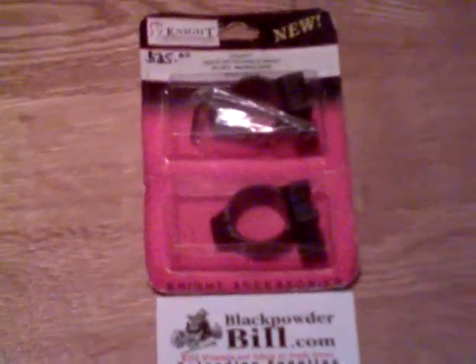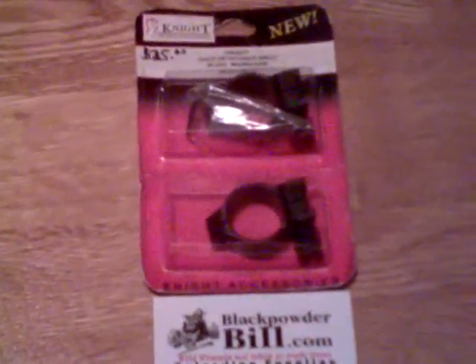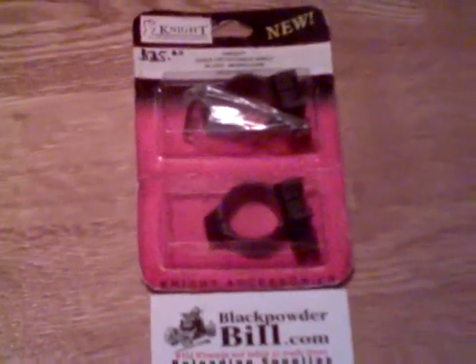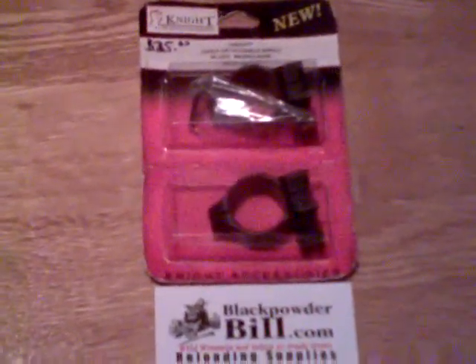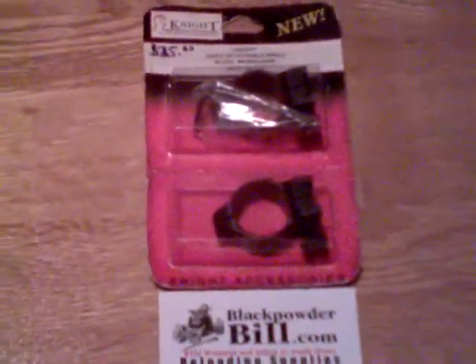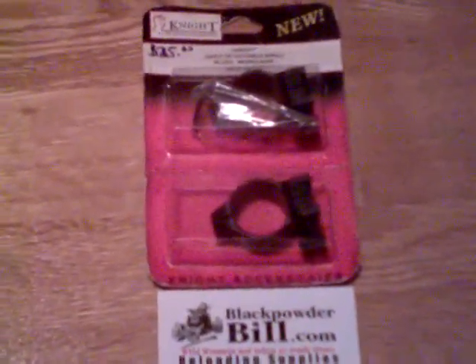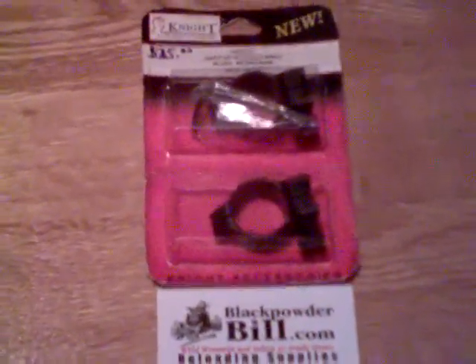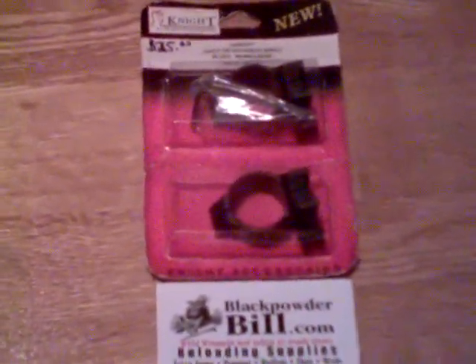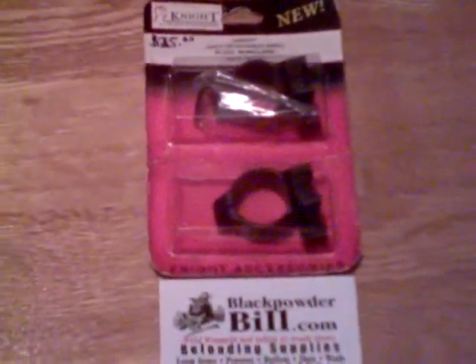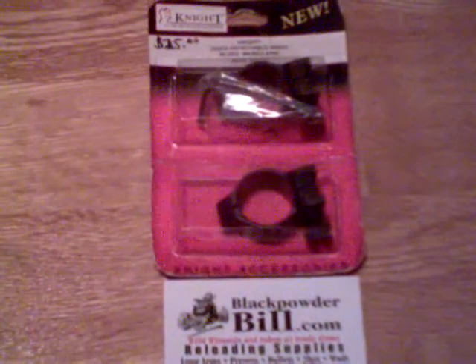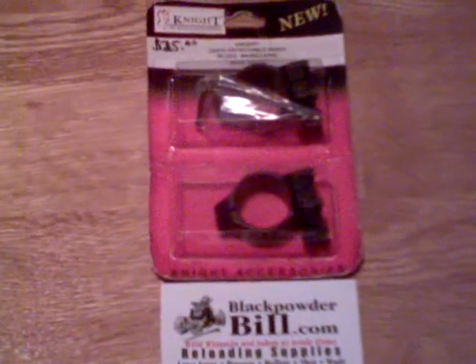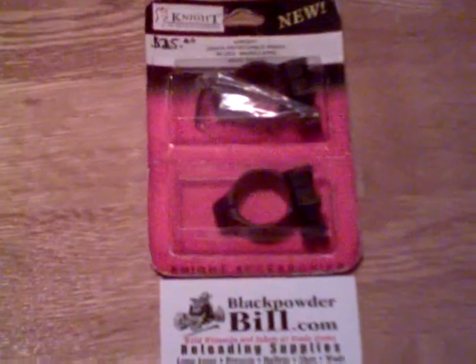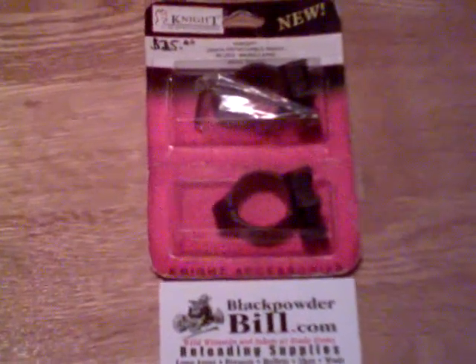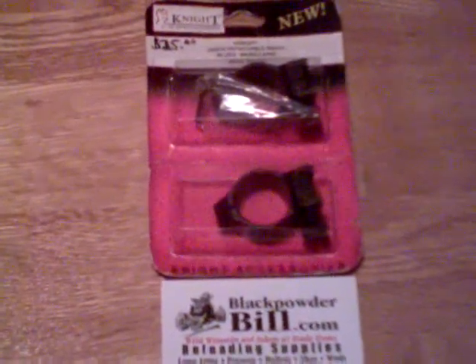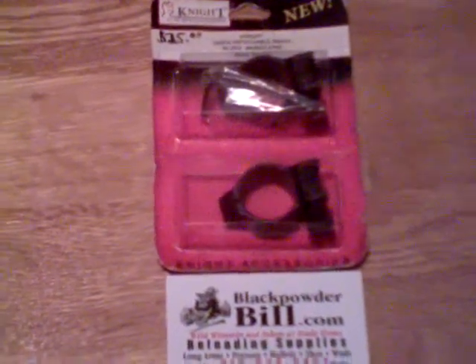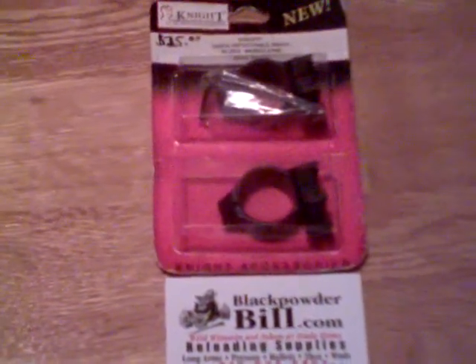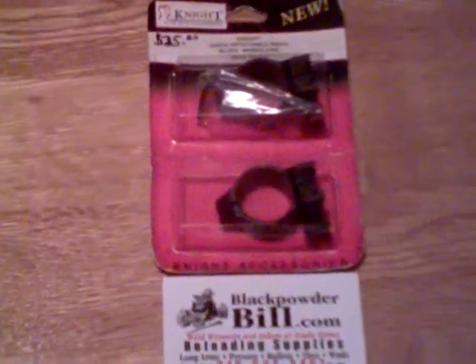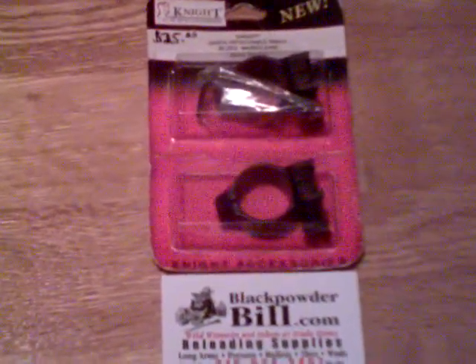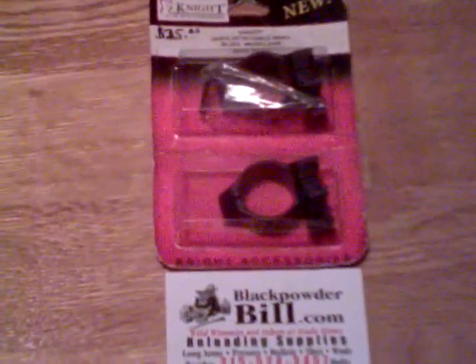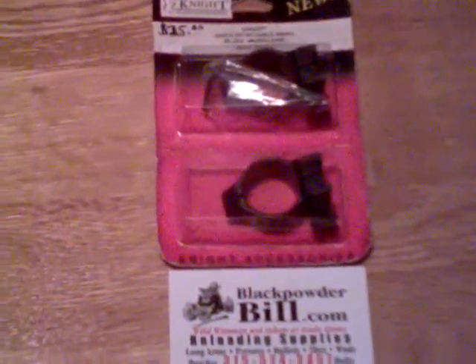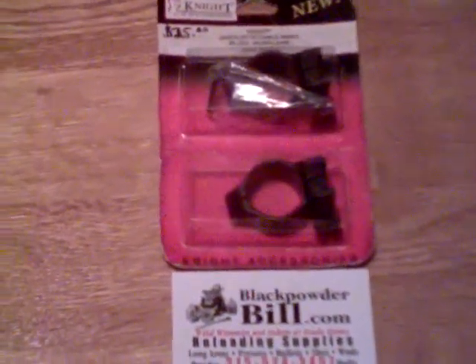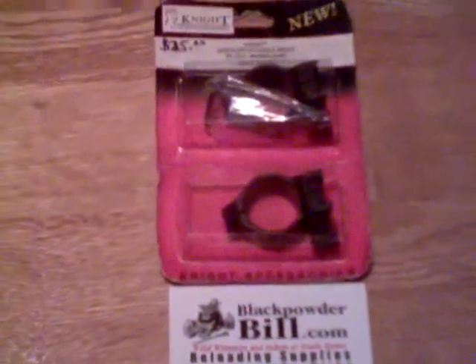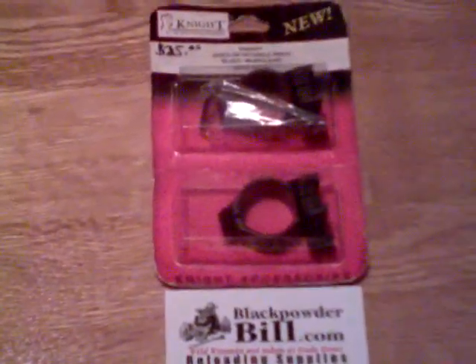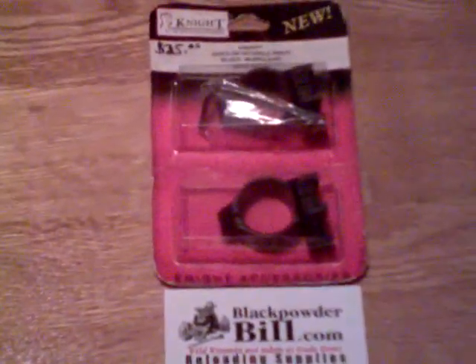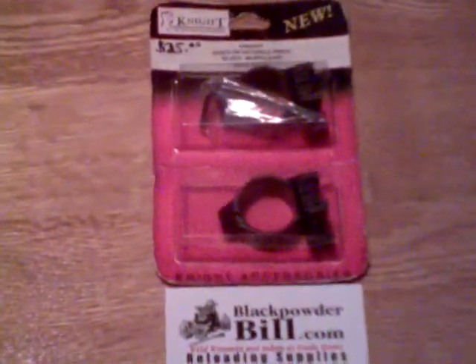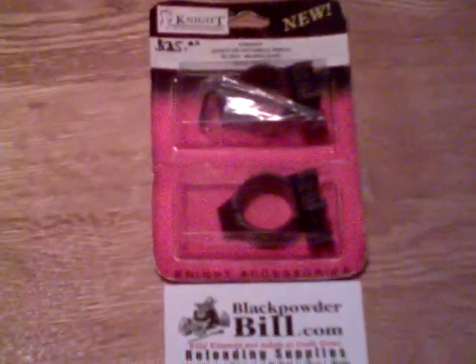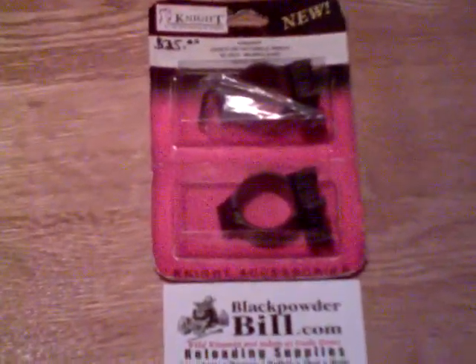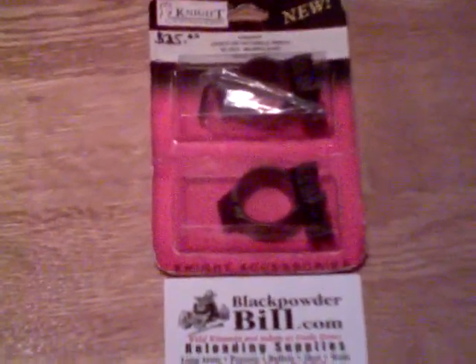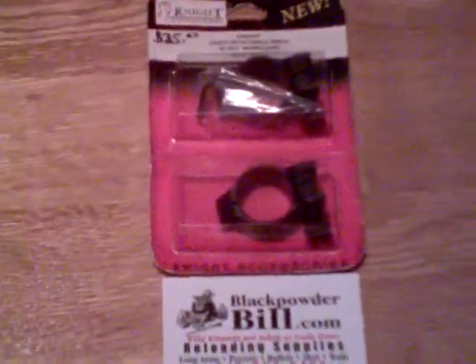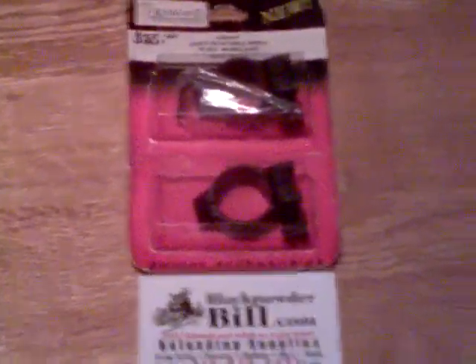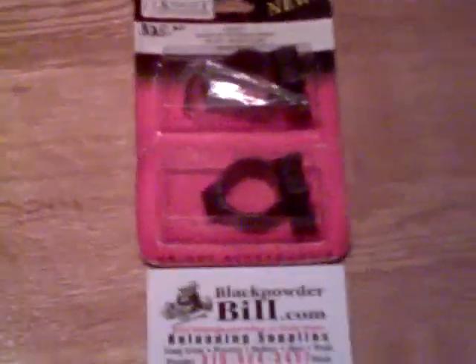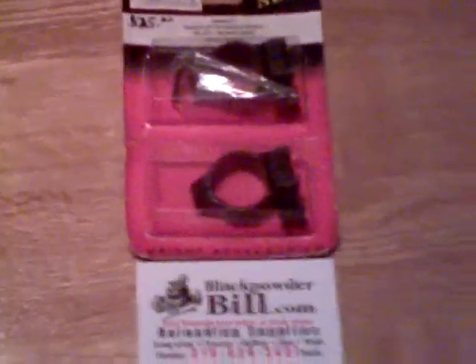You can find me on GunBroker.com as BPBRS and I'm on the internet as BlackpowderBill. Thank you.